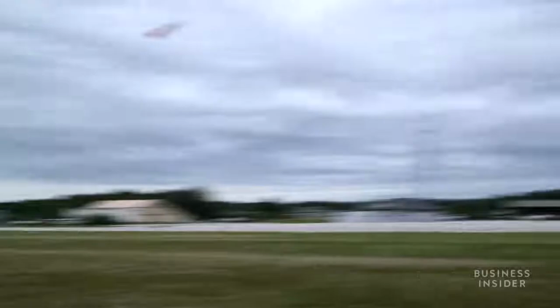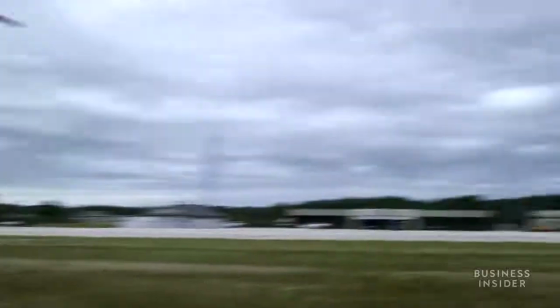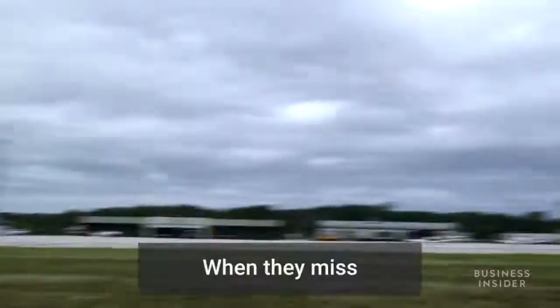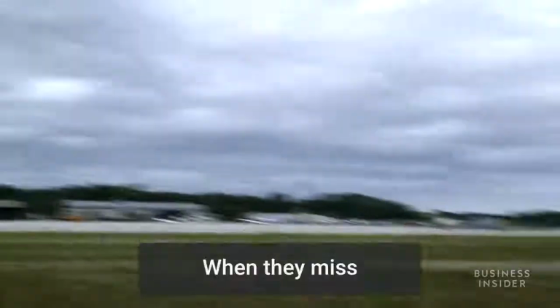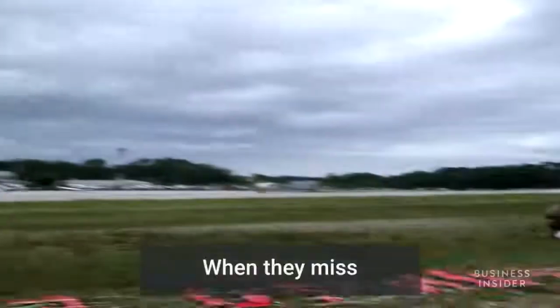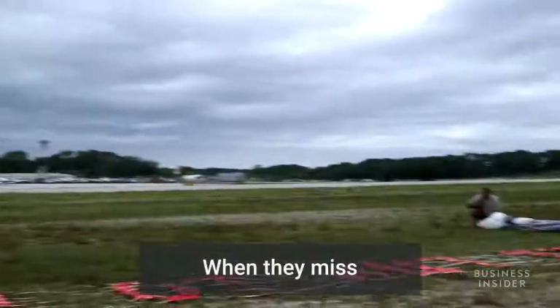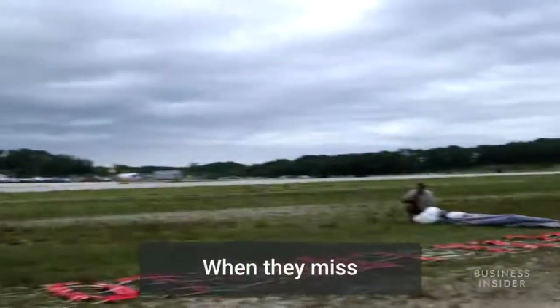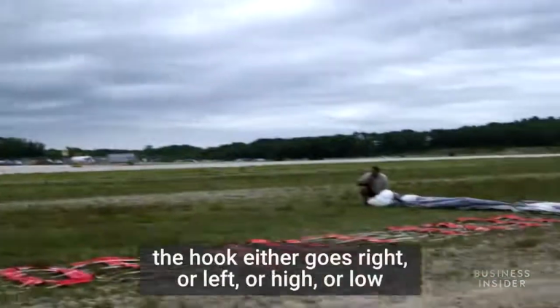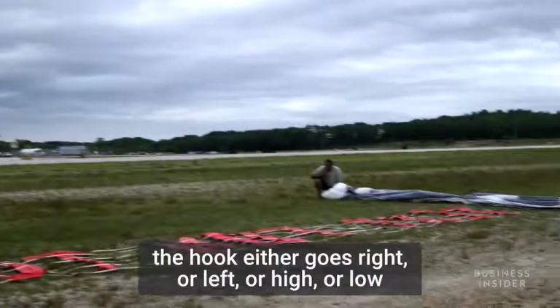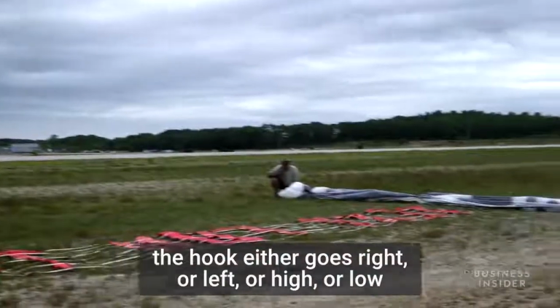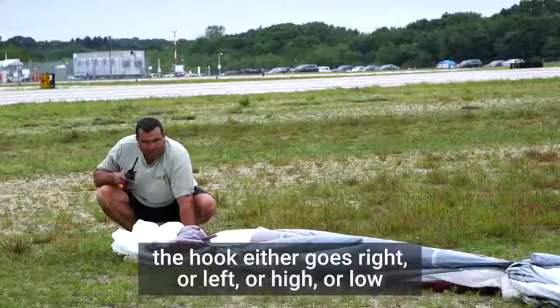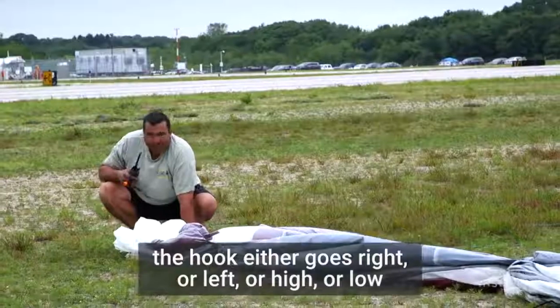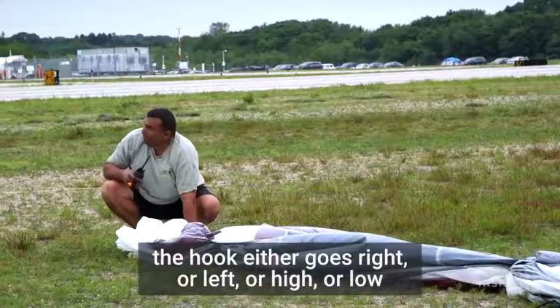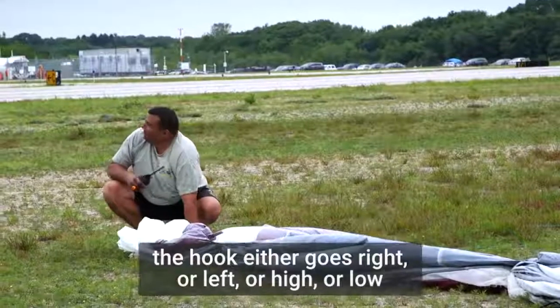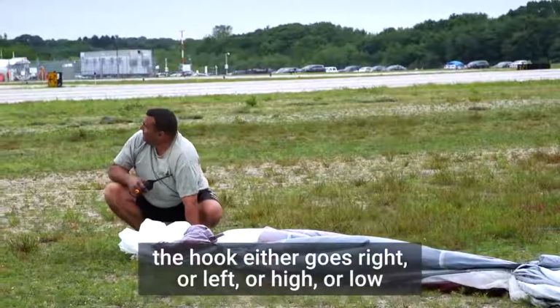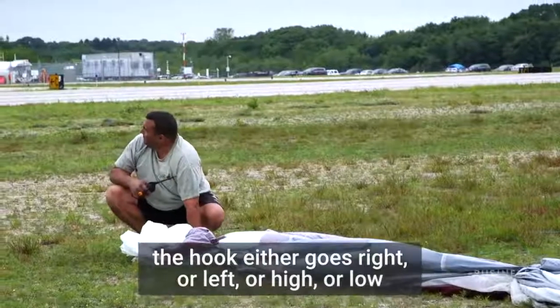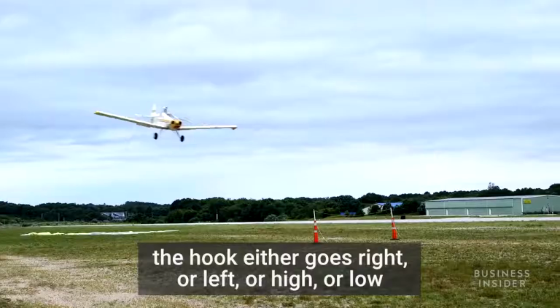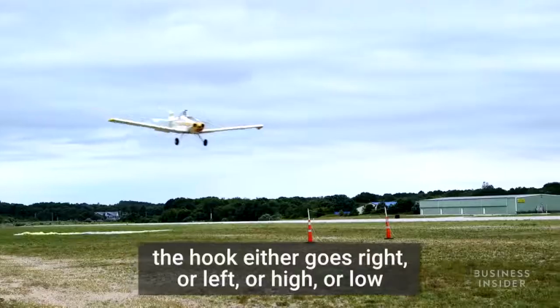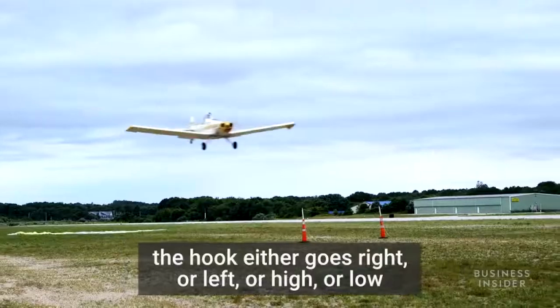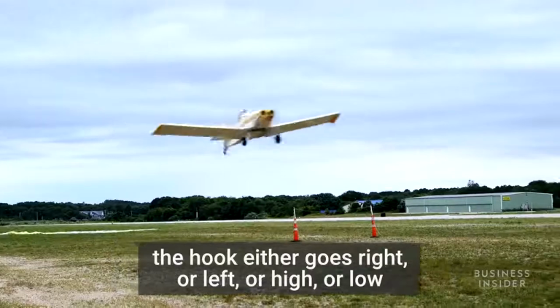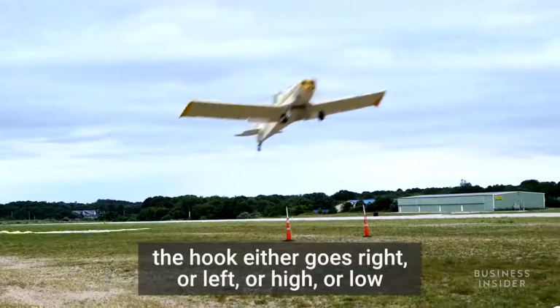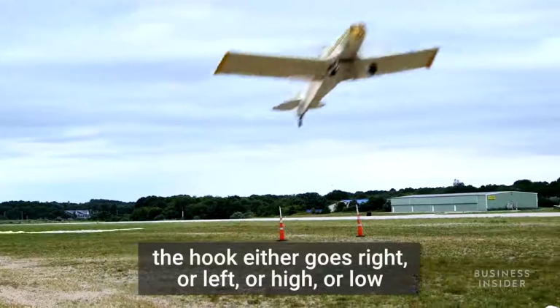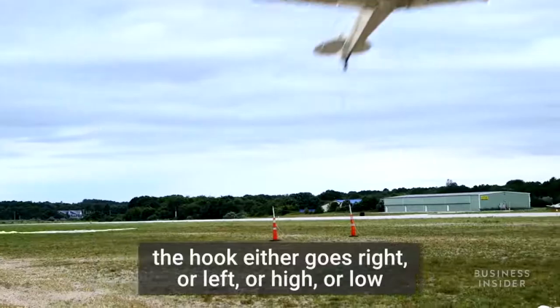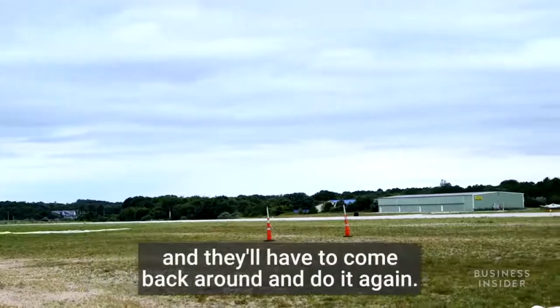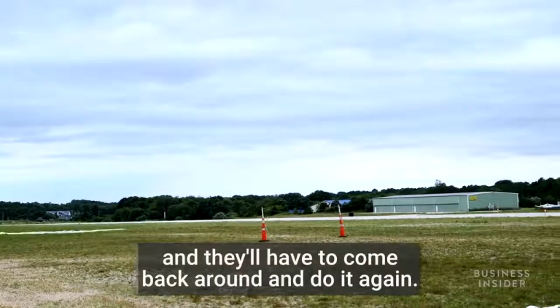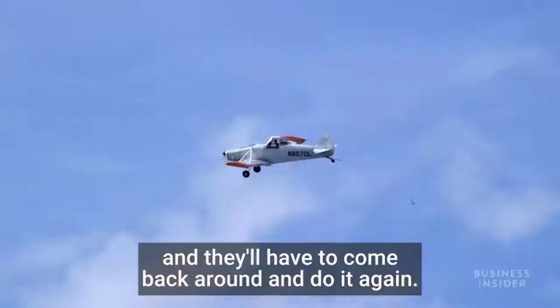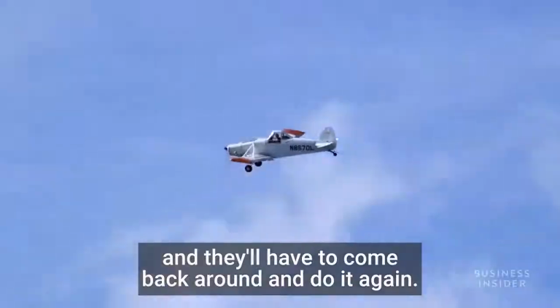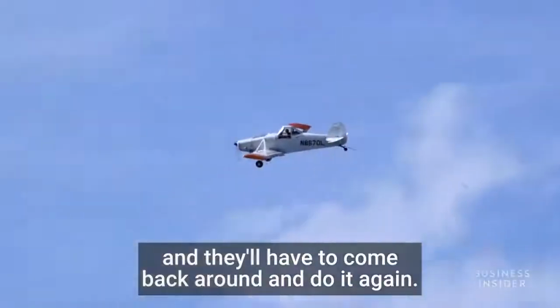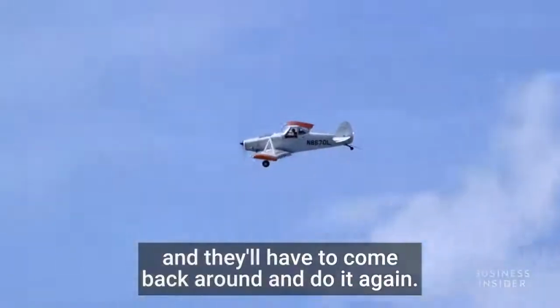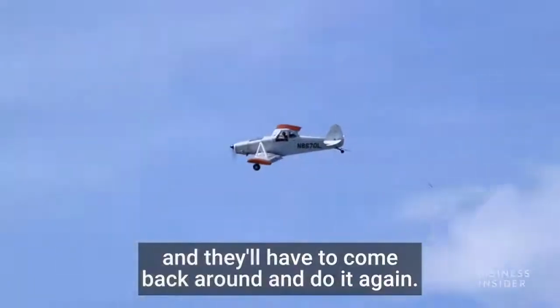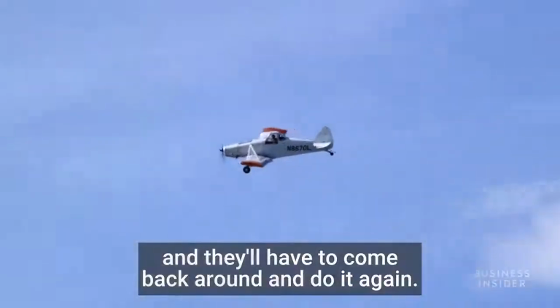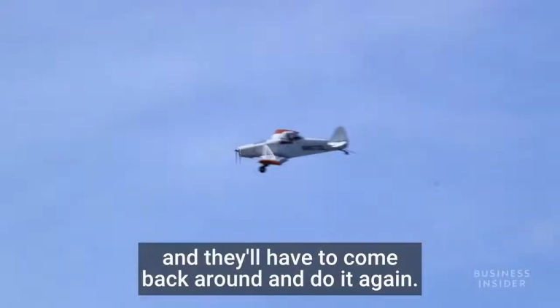When they miss, the hook either goes right or left or high or low, and they'll have to come back around and do it again.